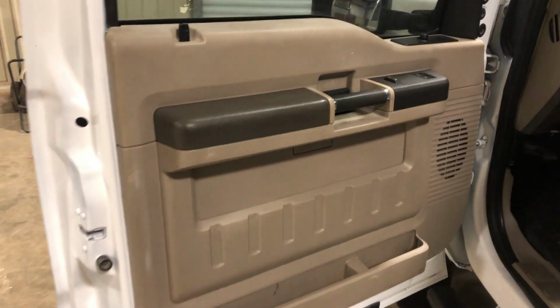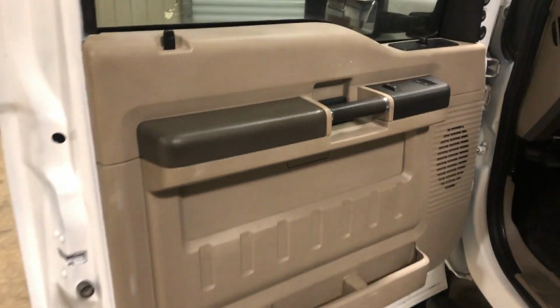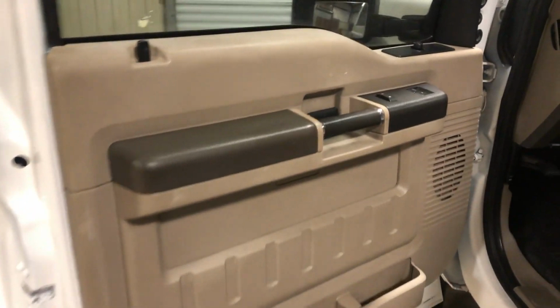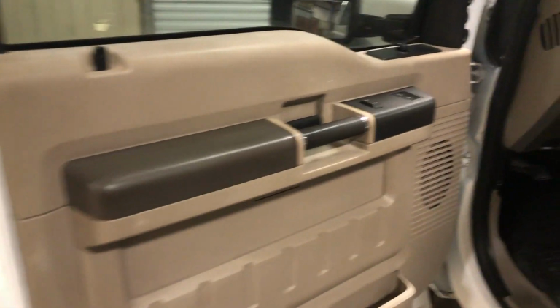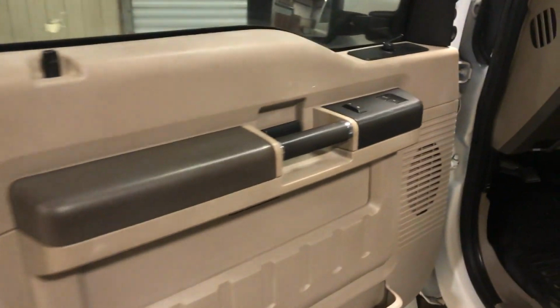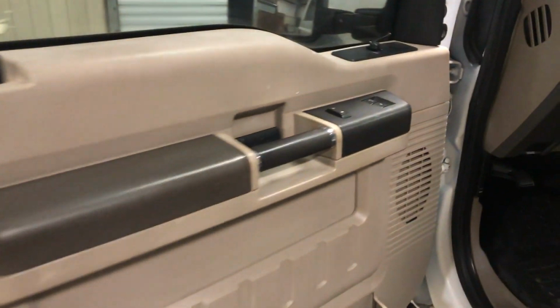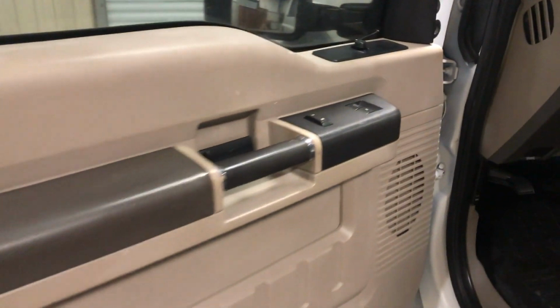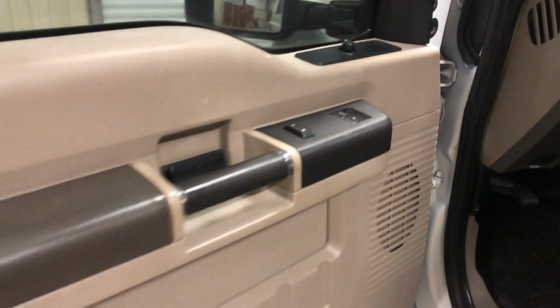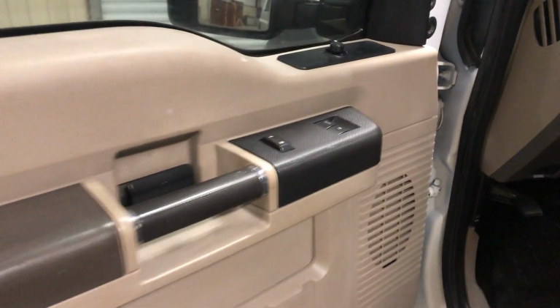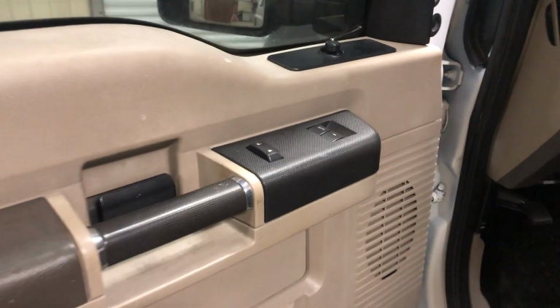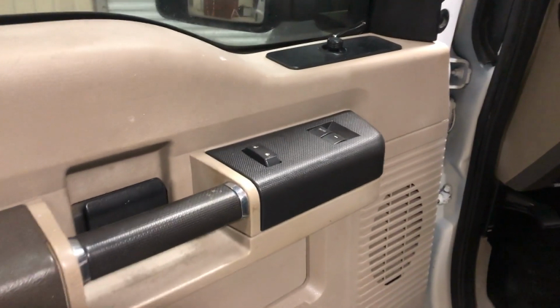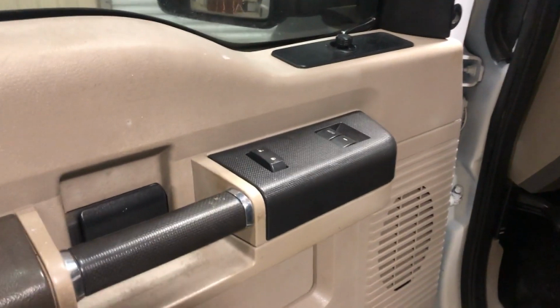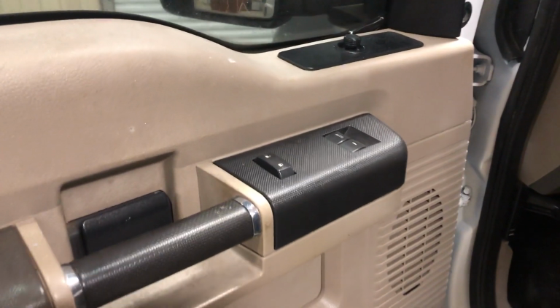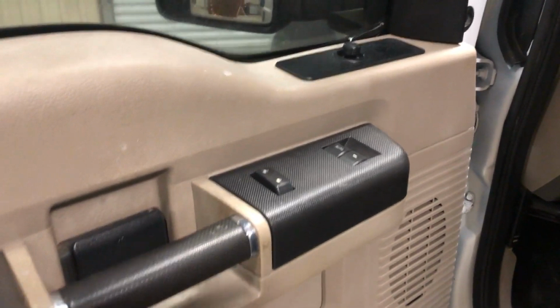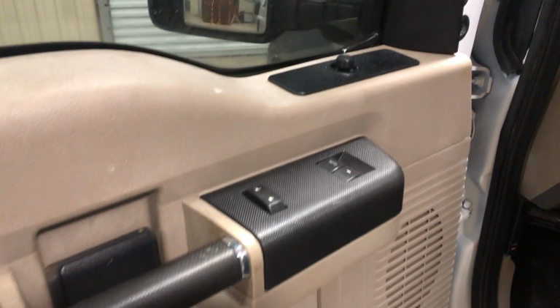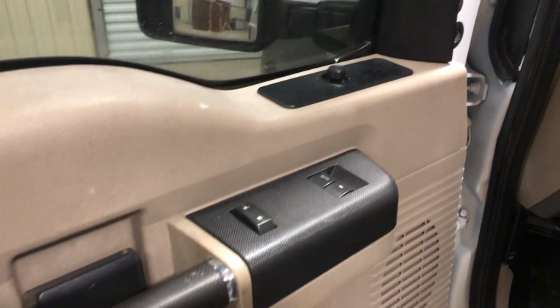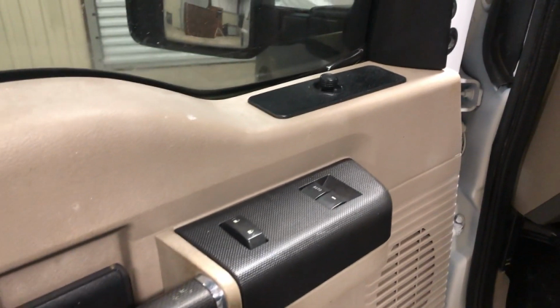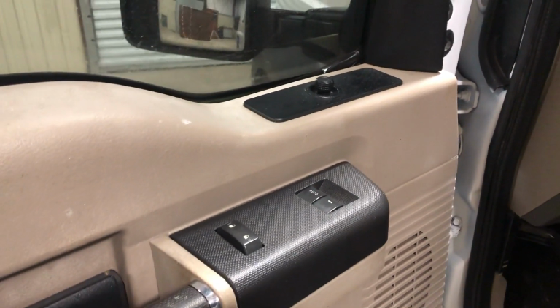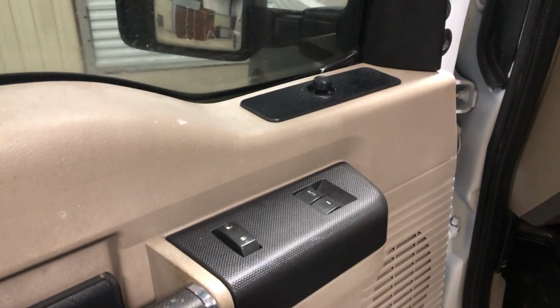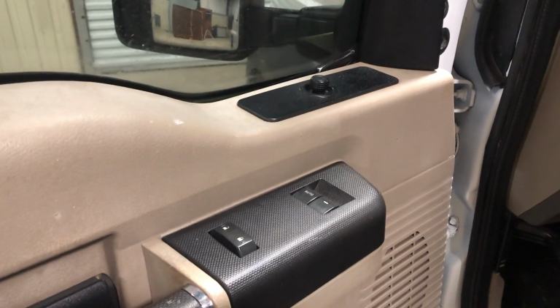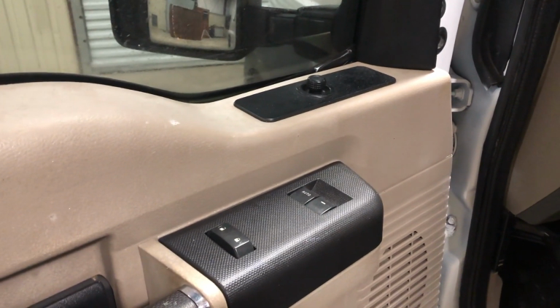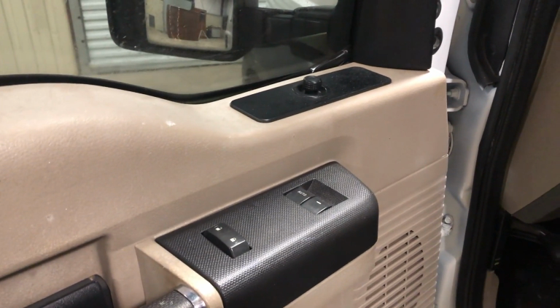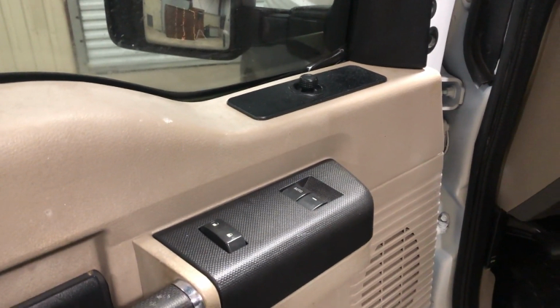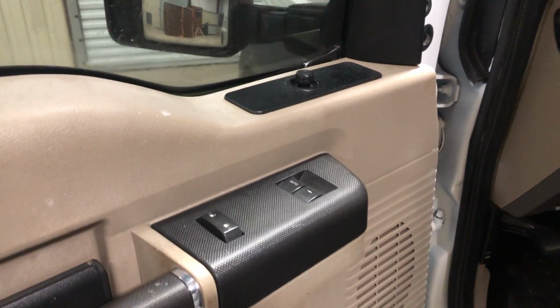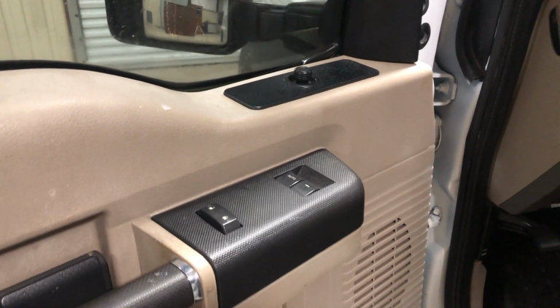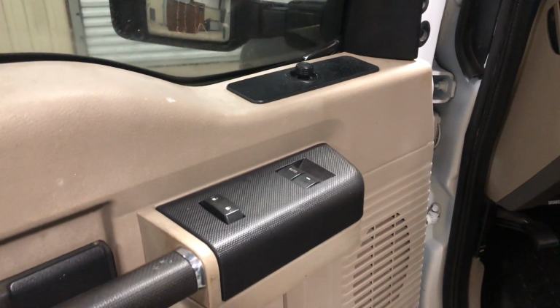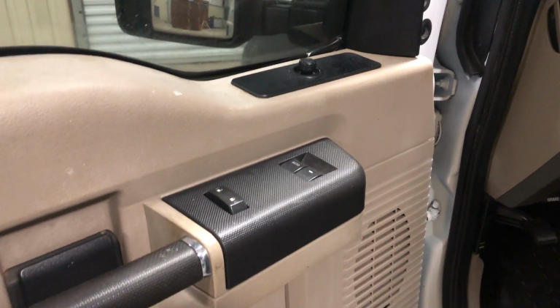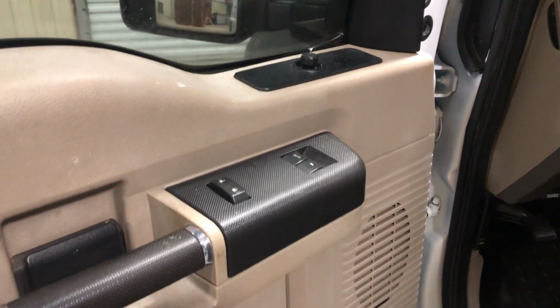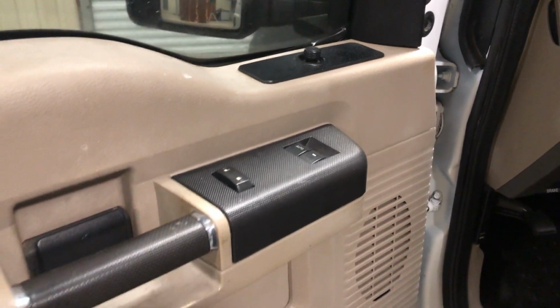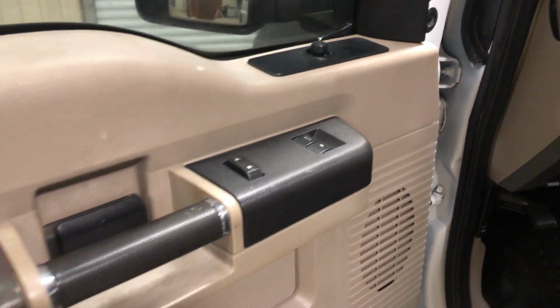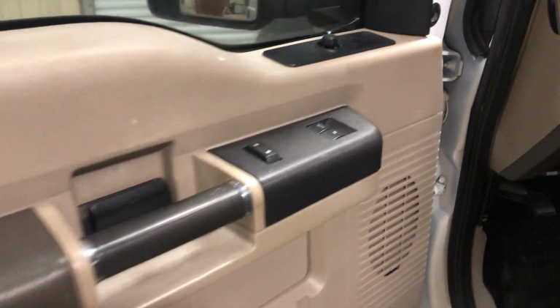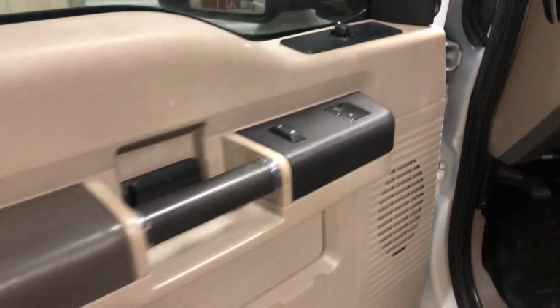It does have the power windows. It does have the power locks. It does have the power mirrors. They are telescoping mirrors, but they manually telescope.